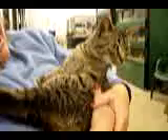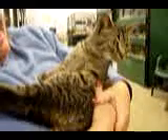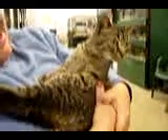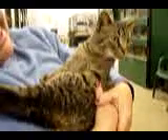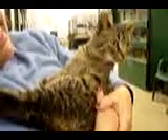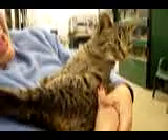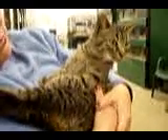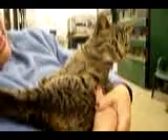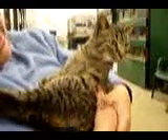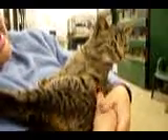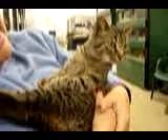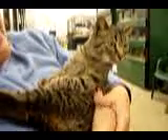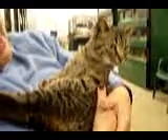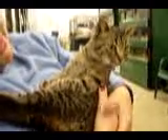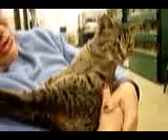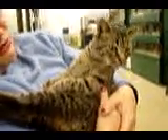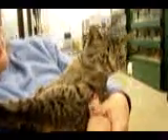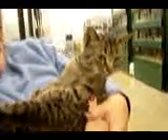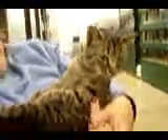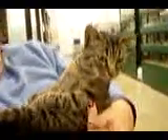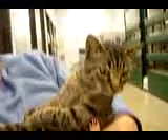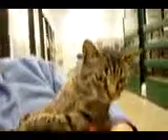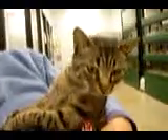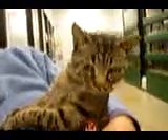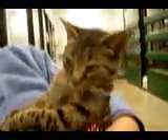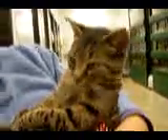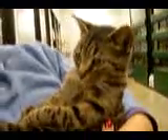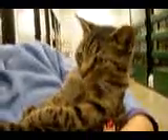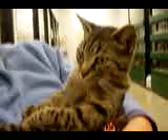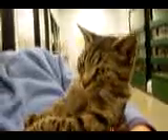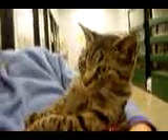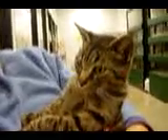Hi, this is Pedro, and he is a very beautiful brown spotted tabby.